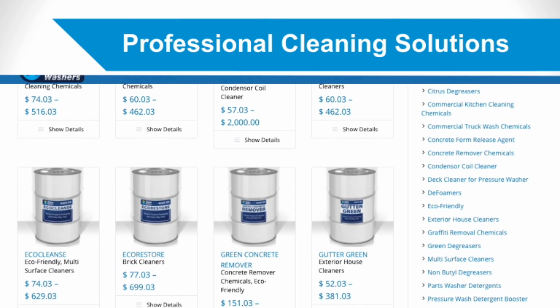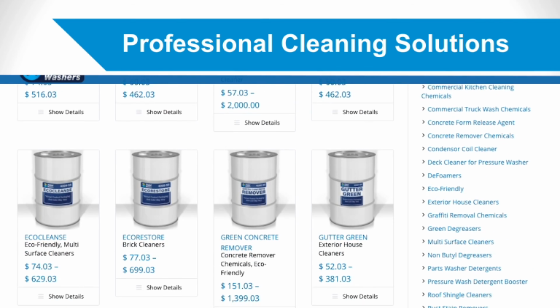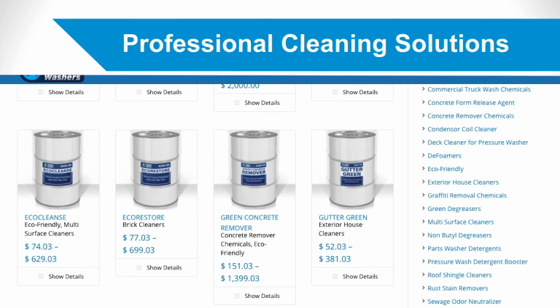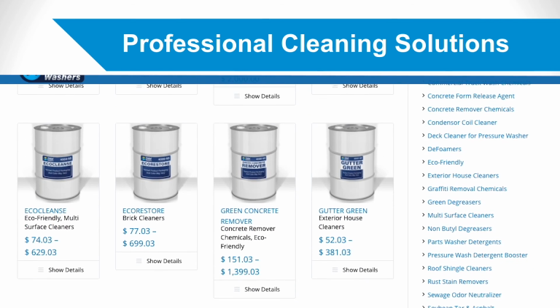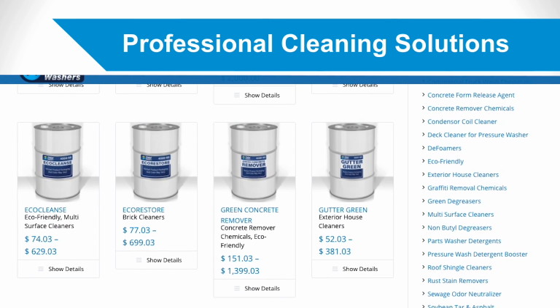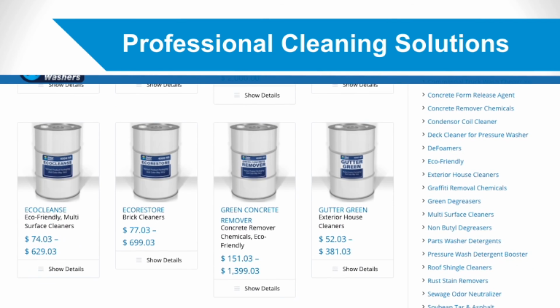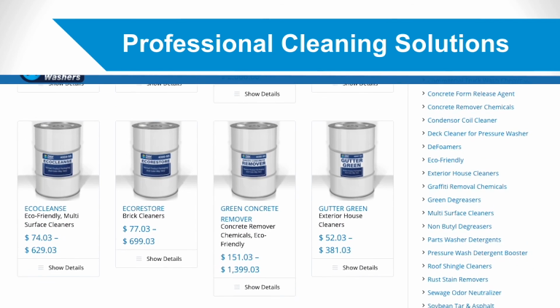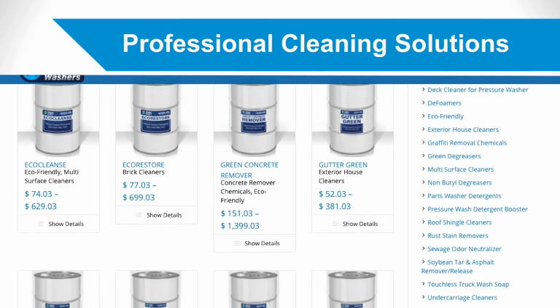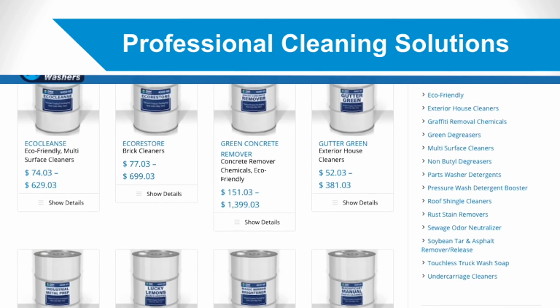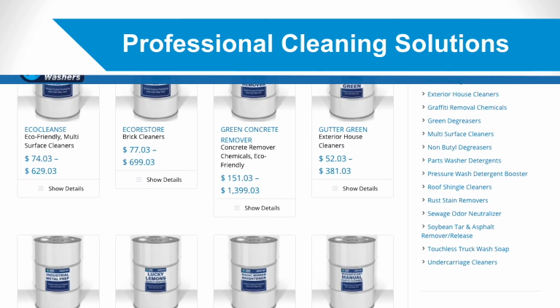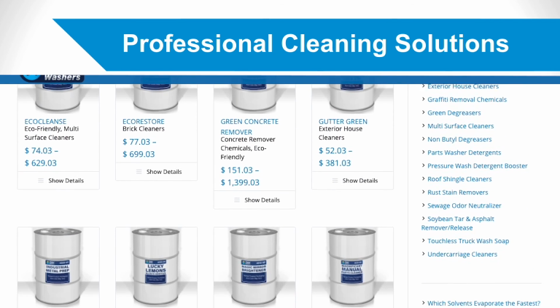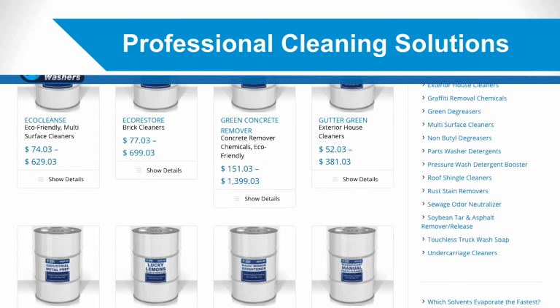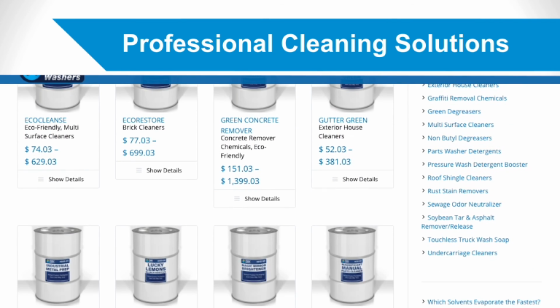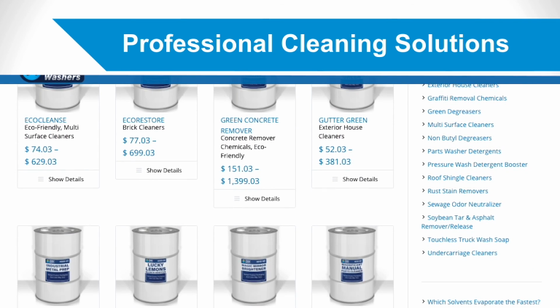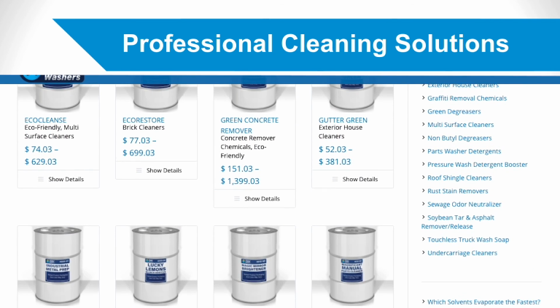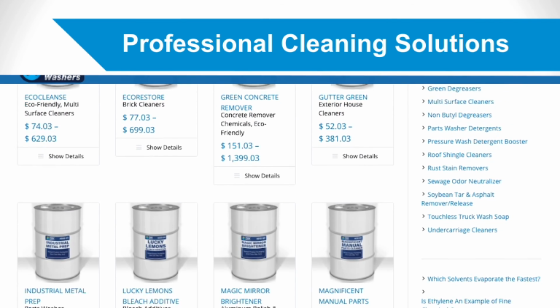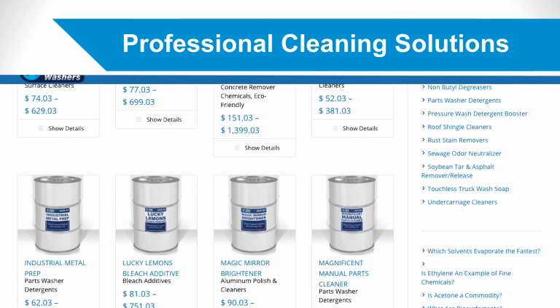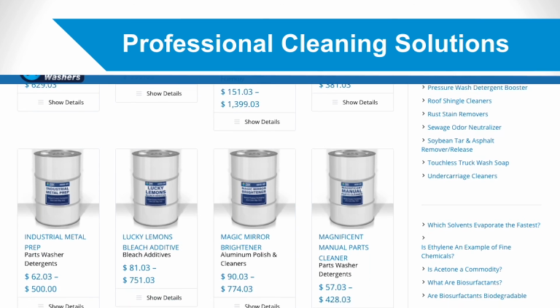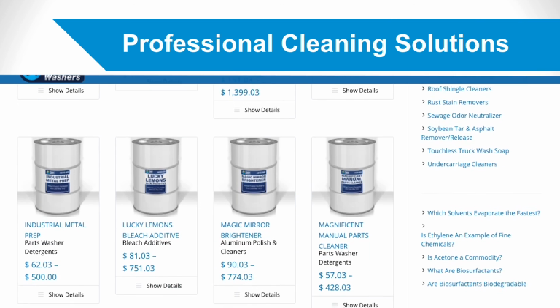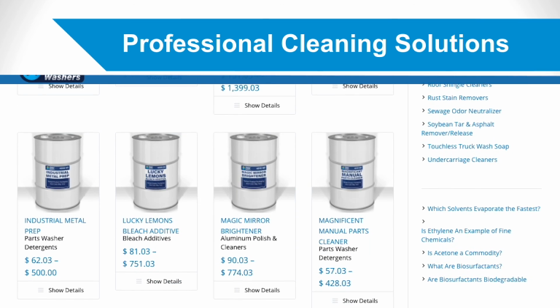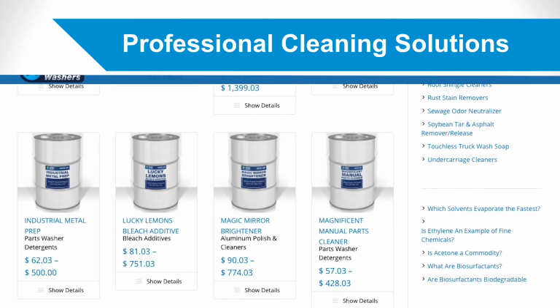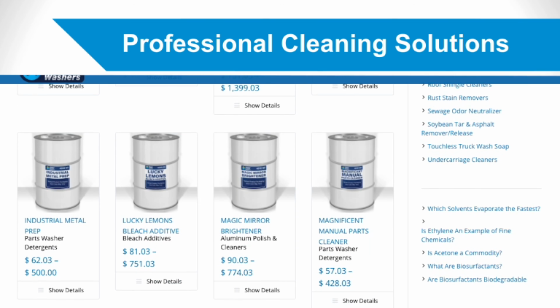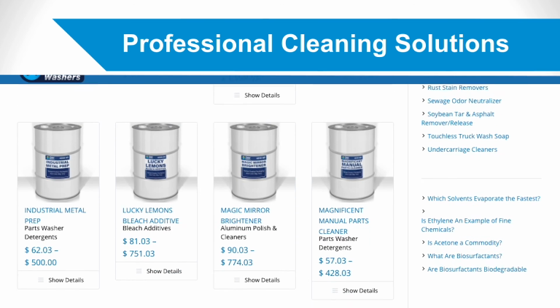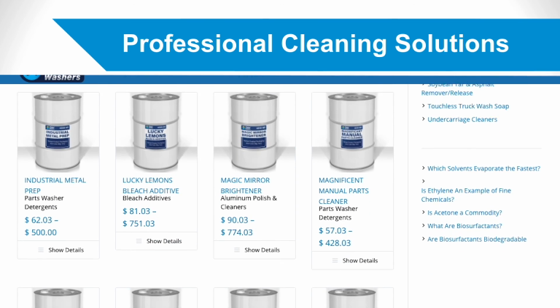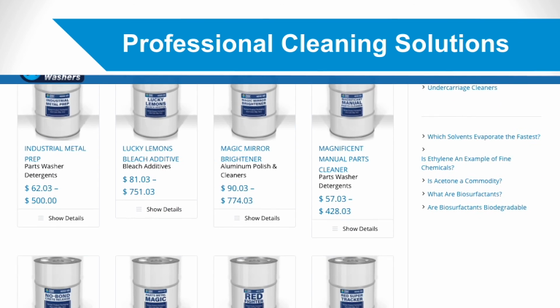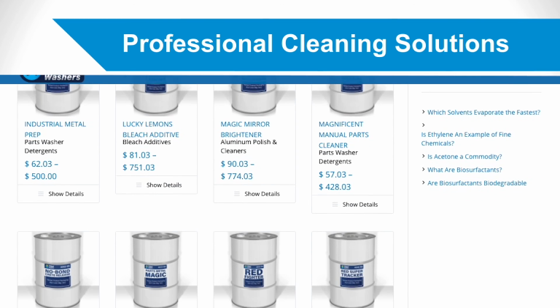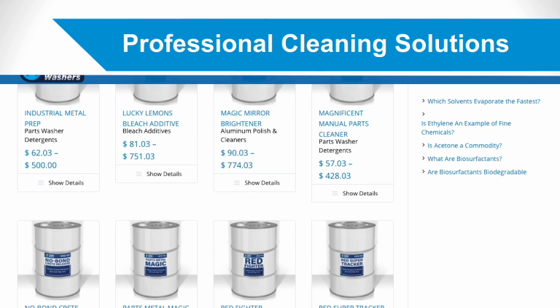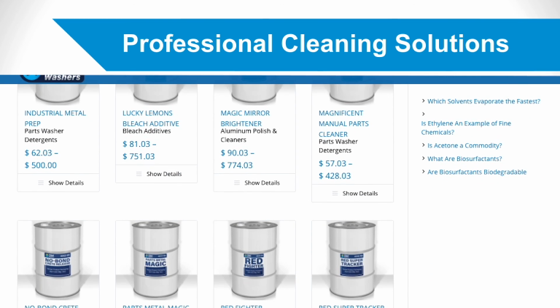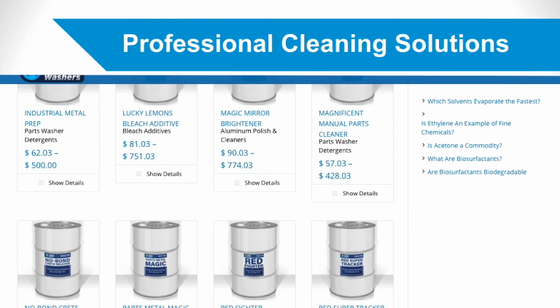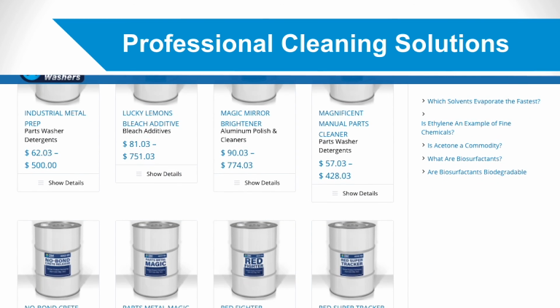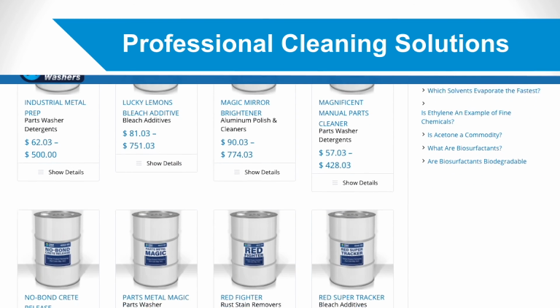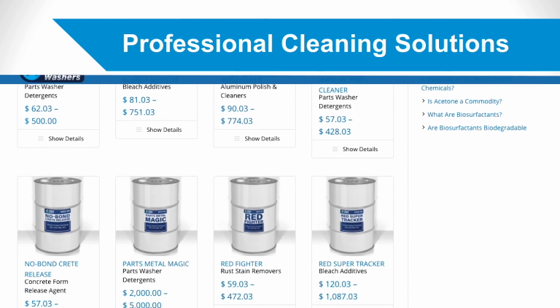Tidal Washers, an affiliate of Ecolink Inc., providing smarter, safer chemicals today, tomorrow and always.